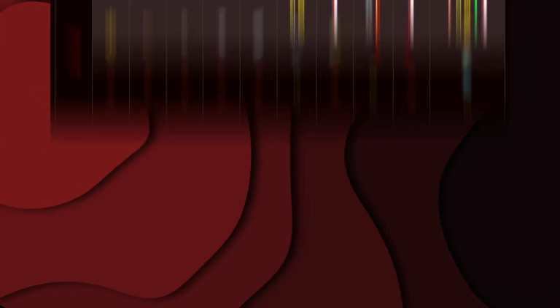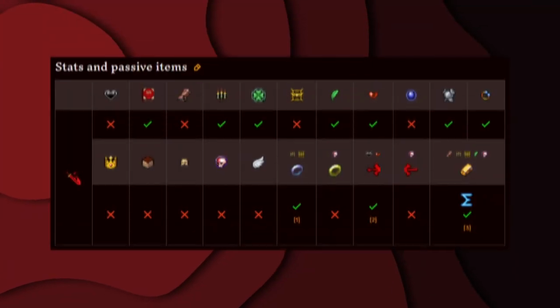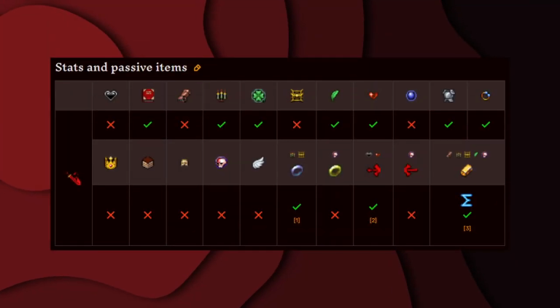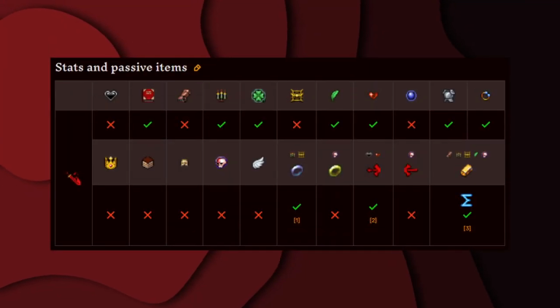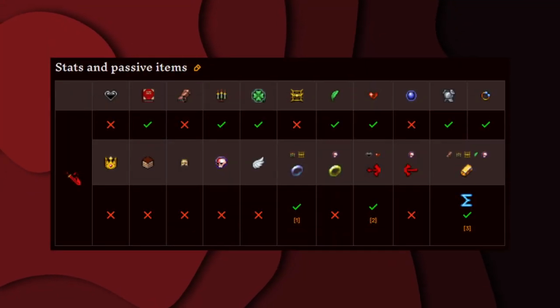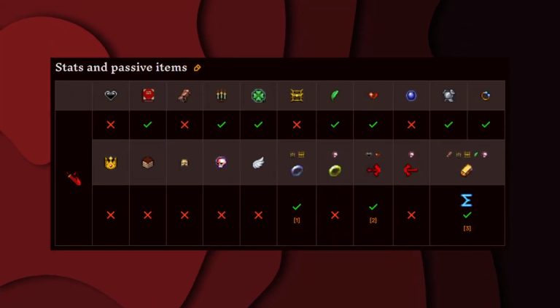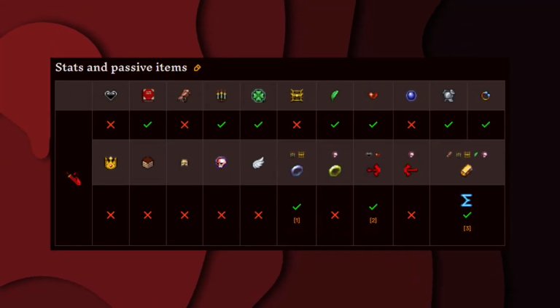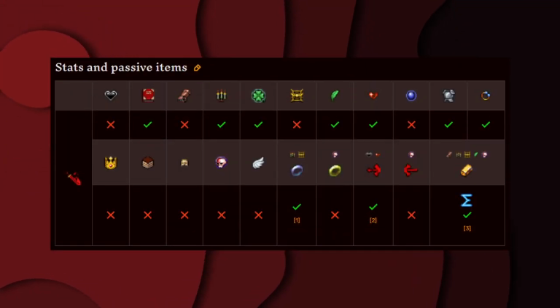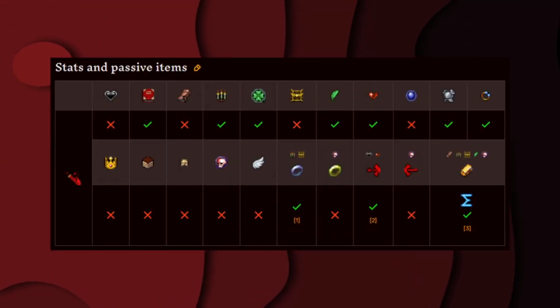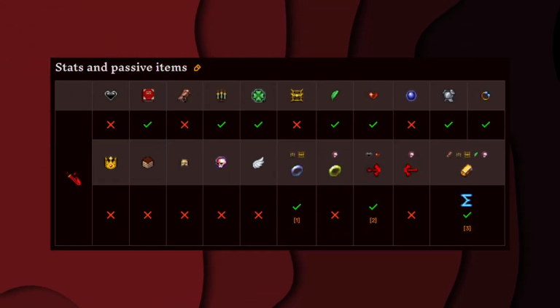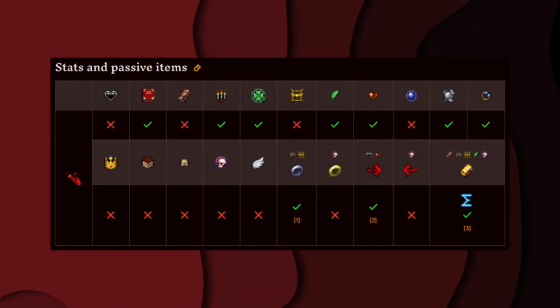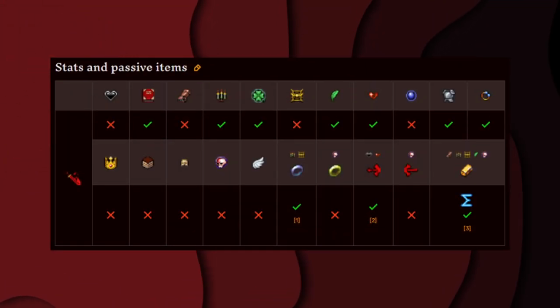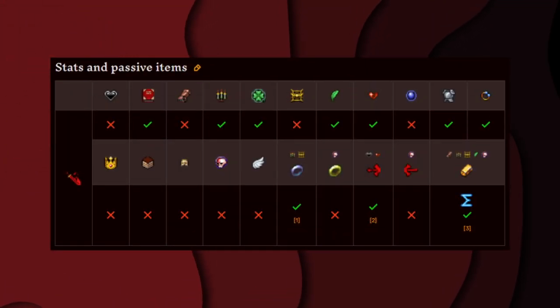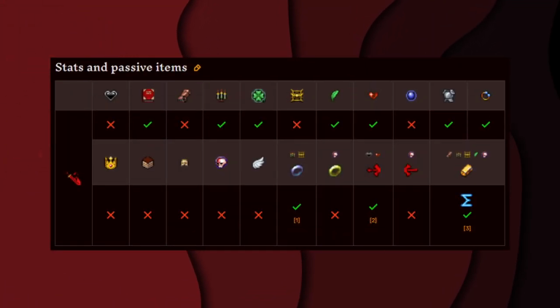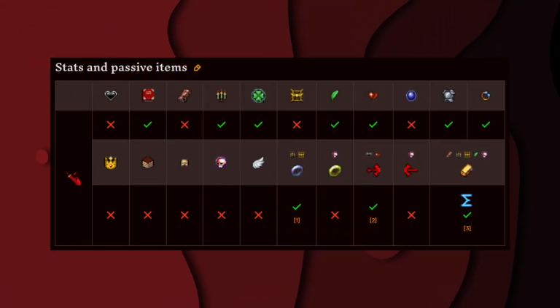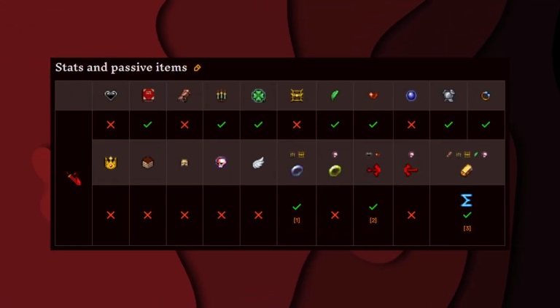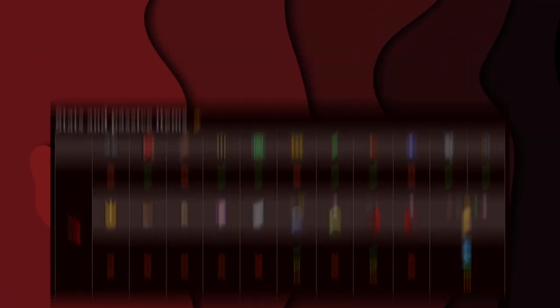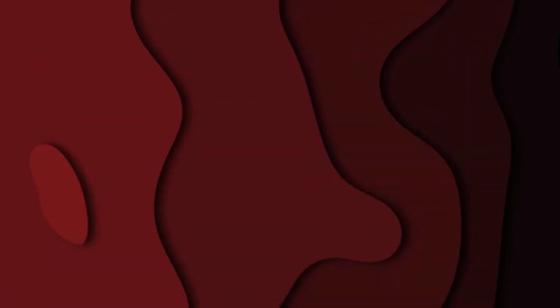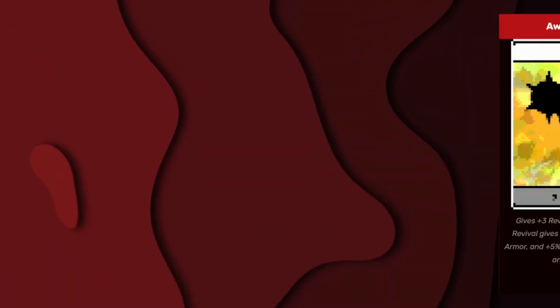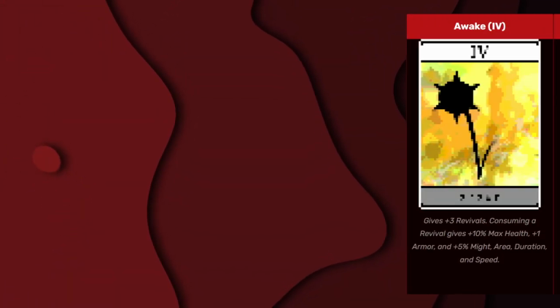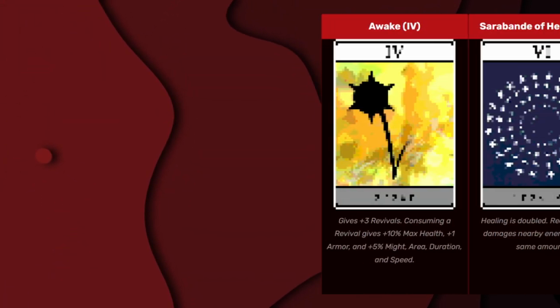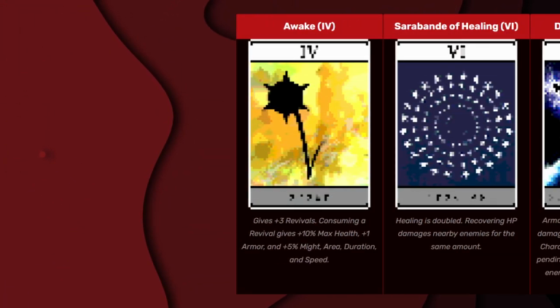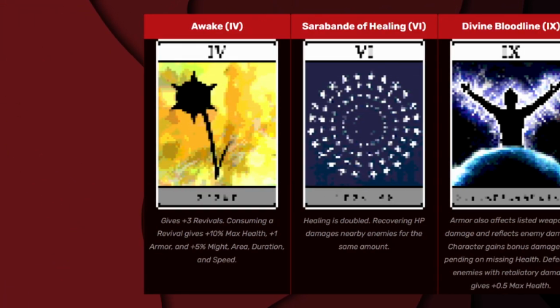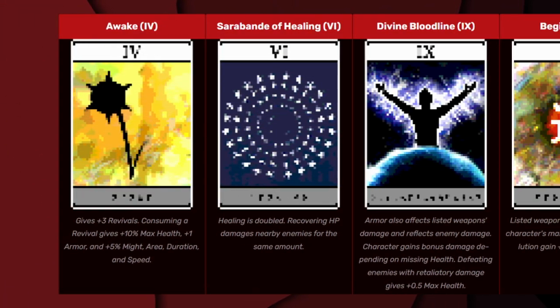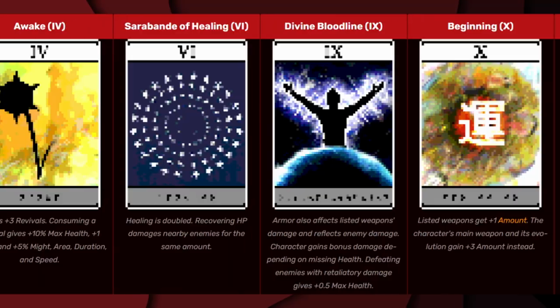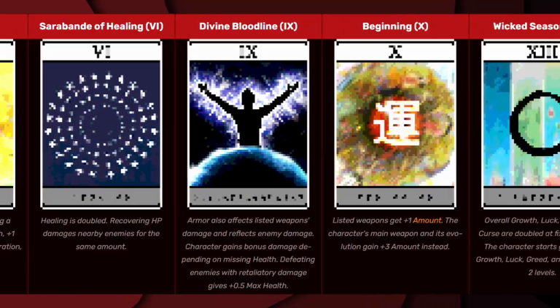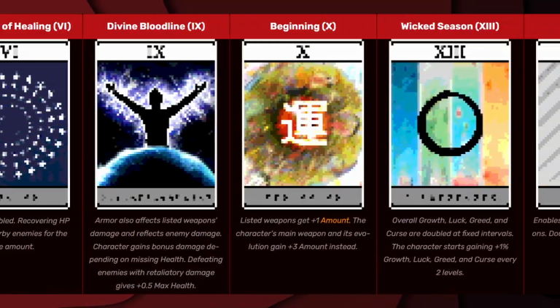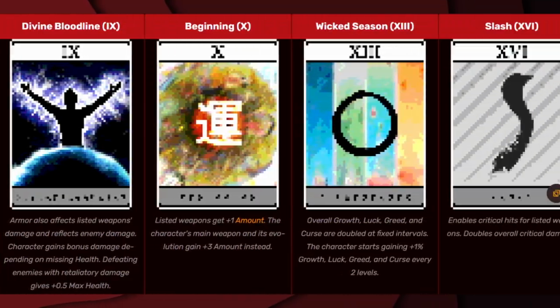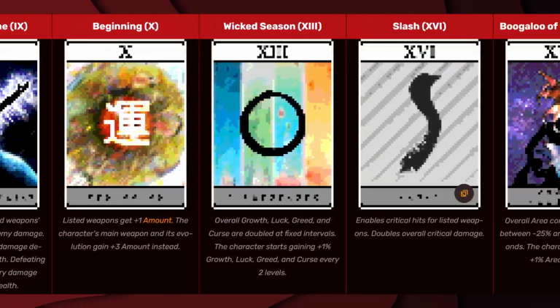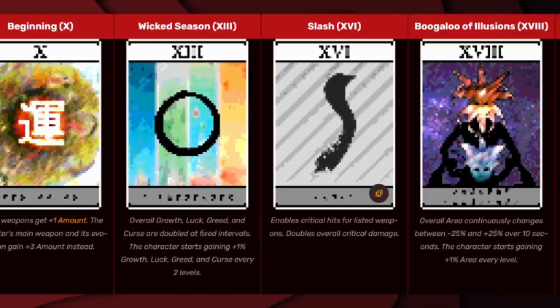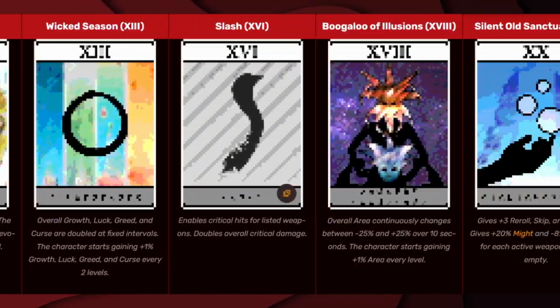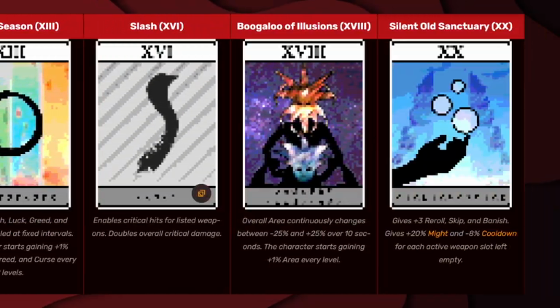These are all the stats and passive items that affect Muramaza. And these are all the arcana that affect Muramaza.